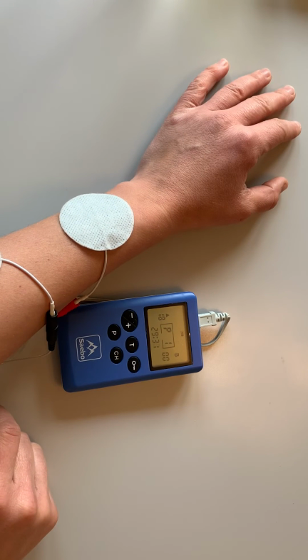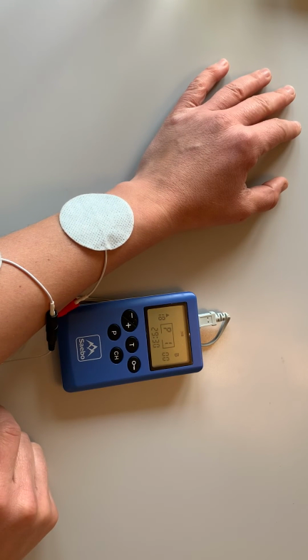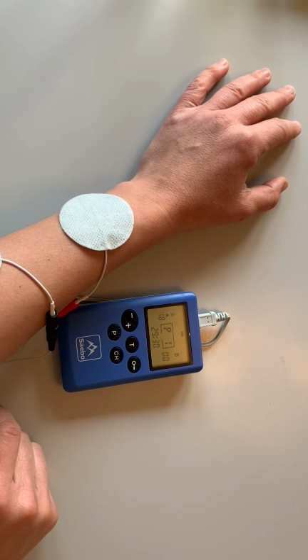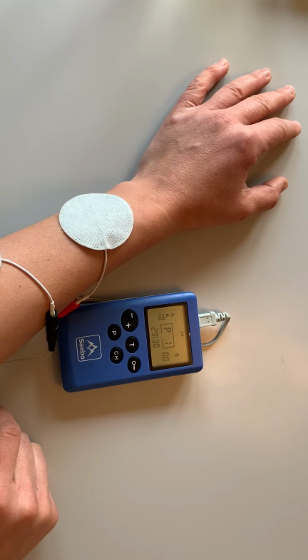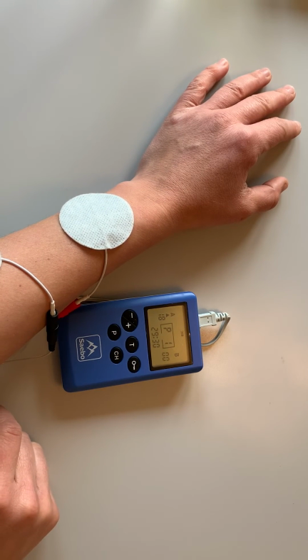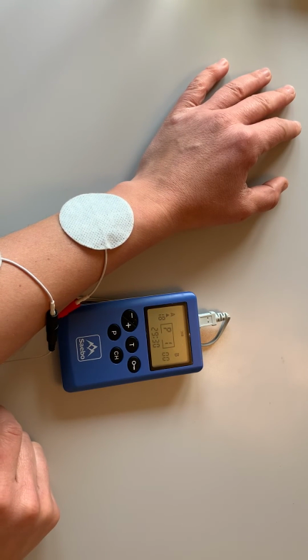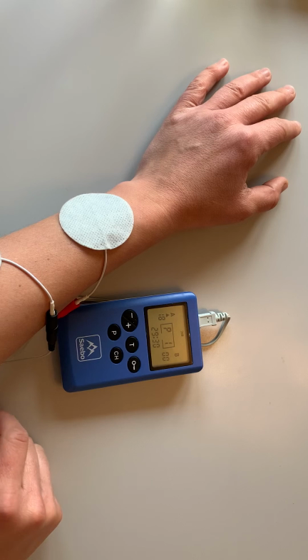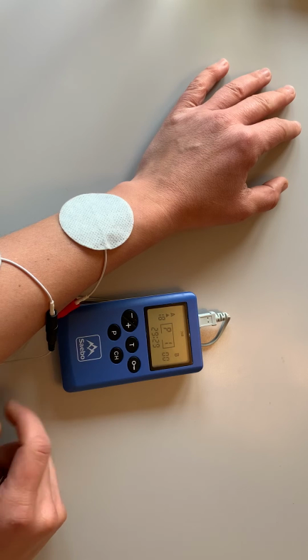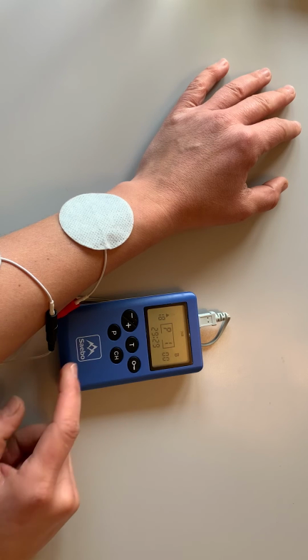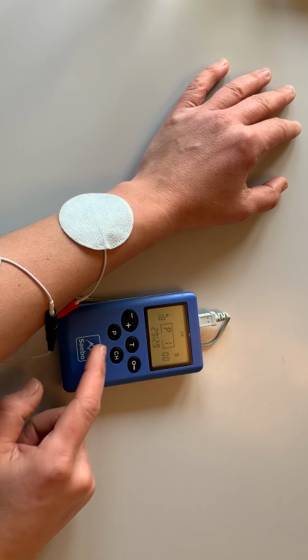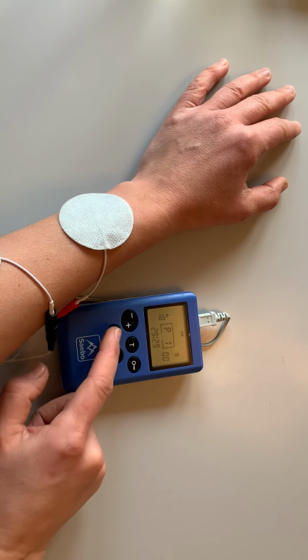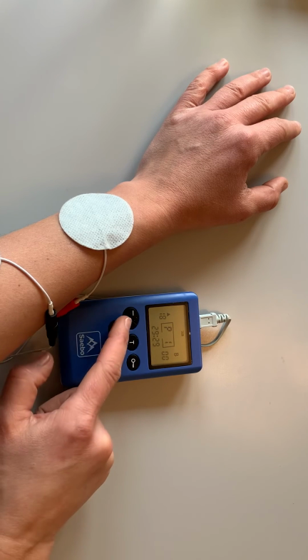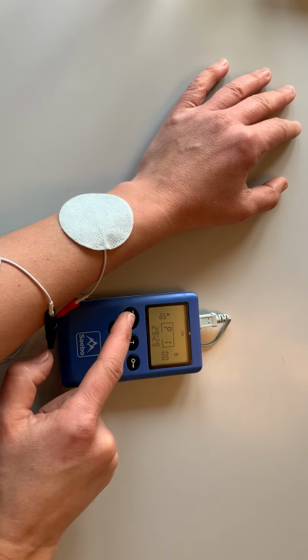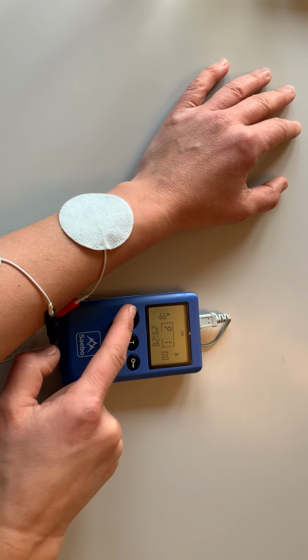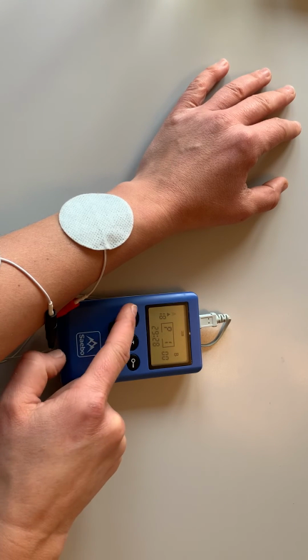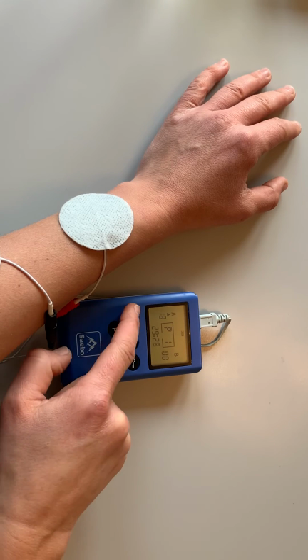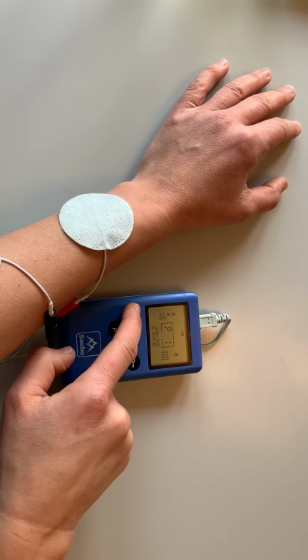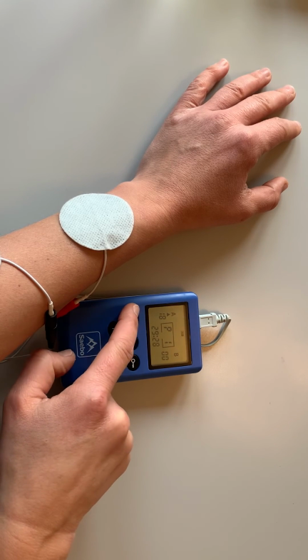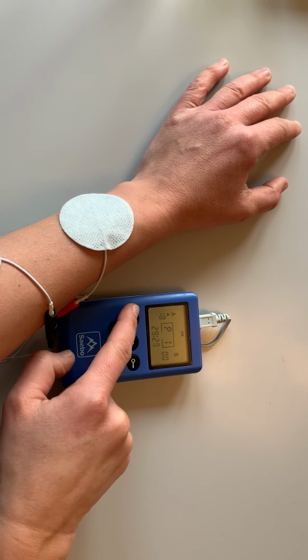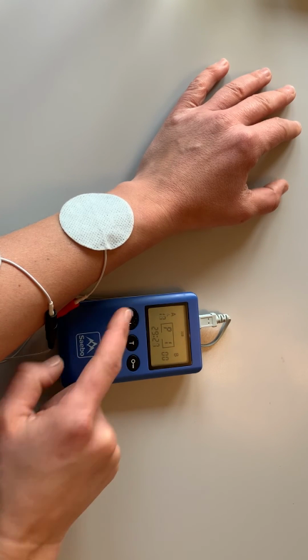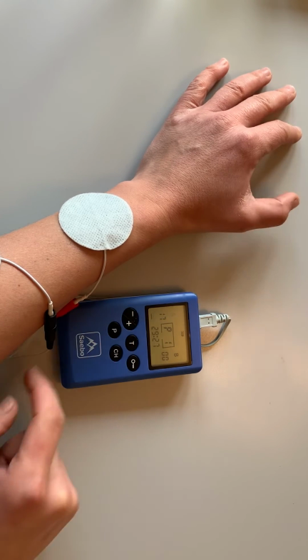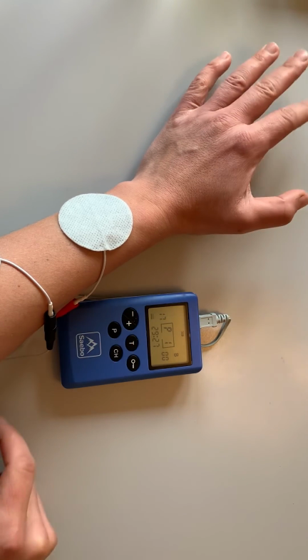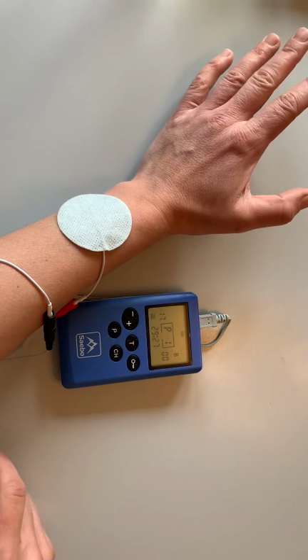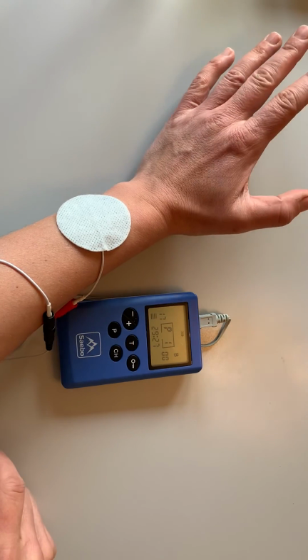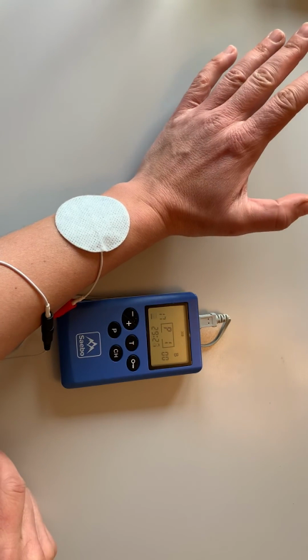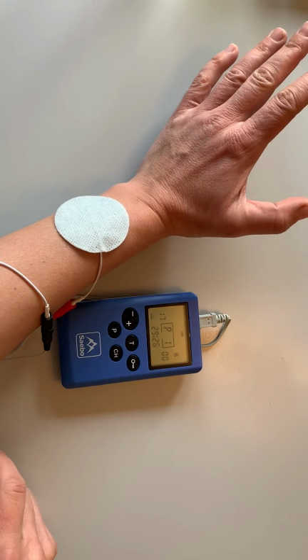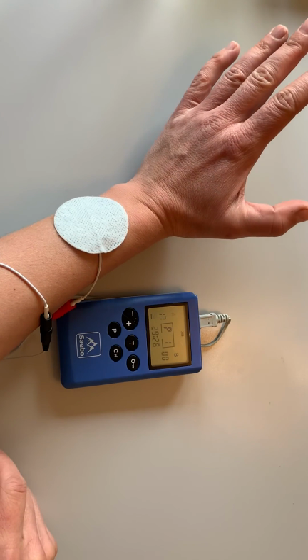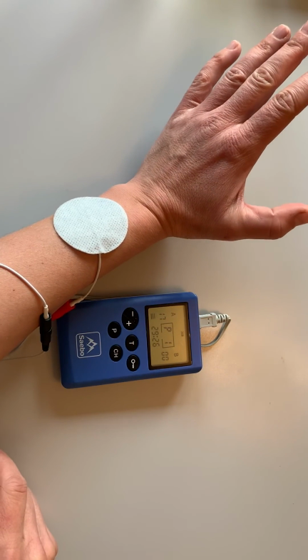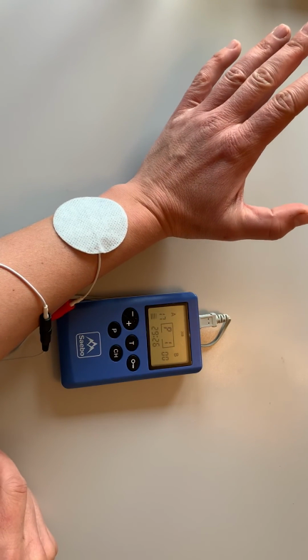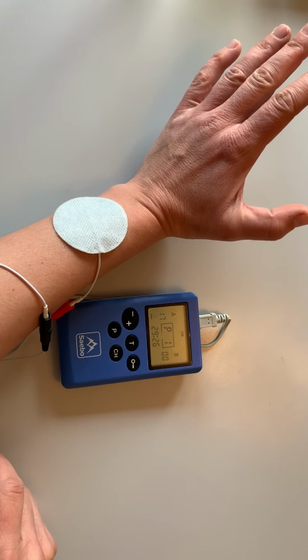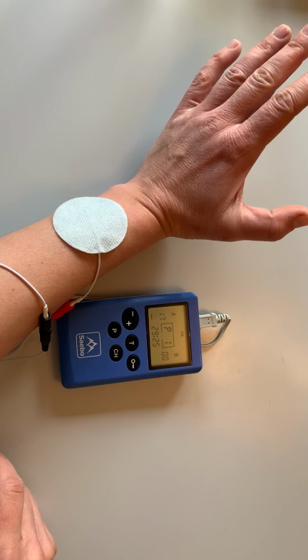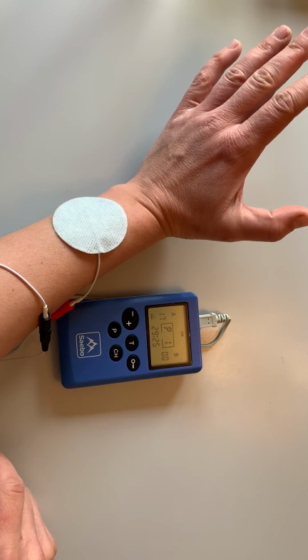To go back to the preset program, either increase or decrease the stimulation.